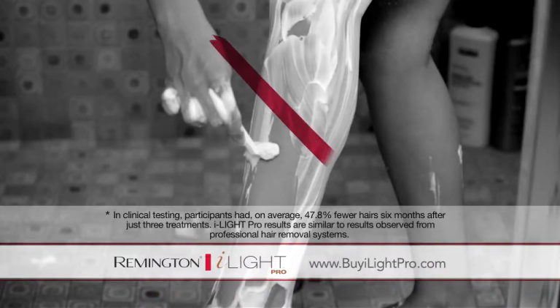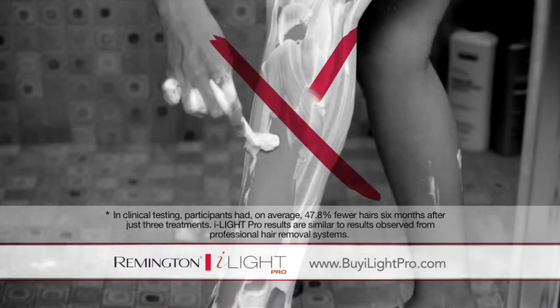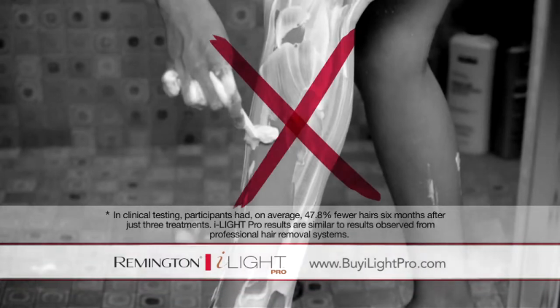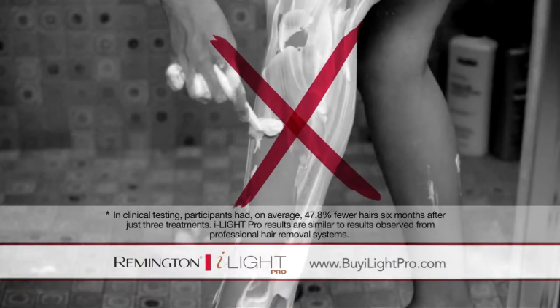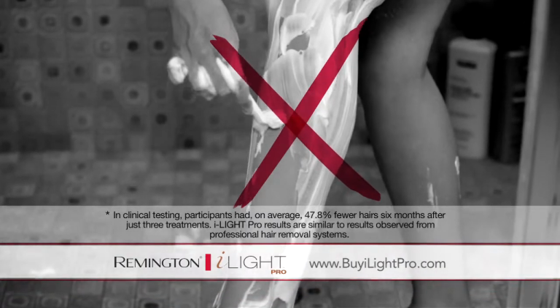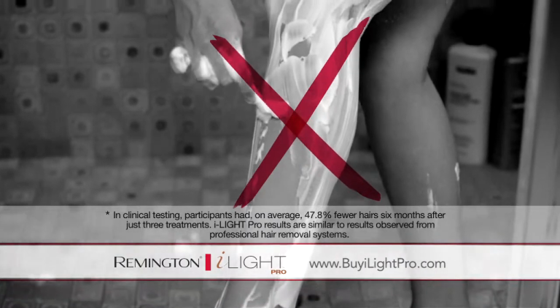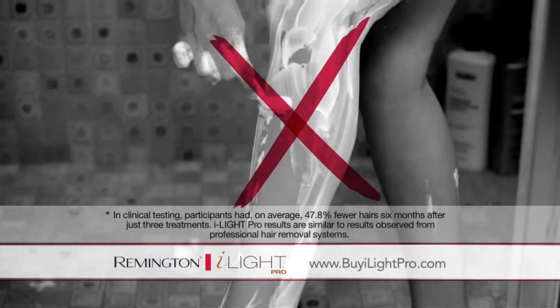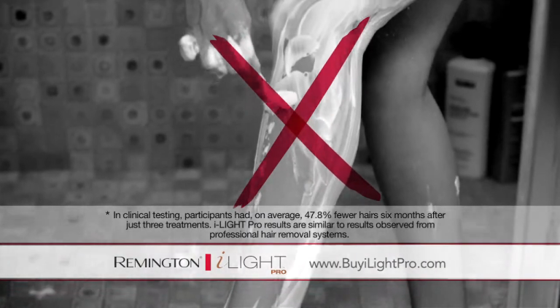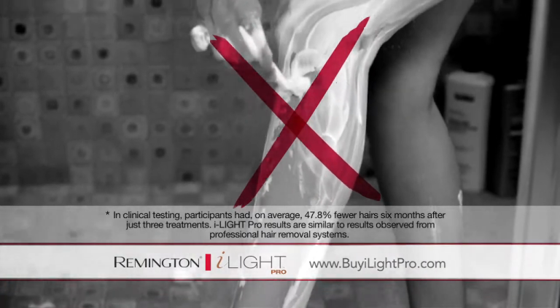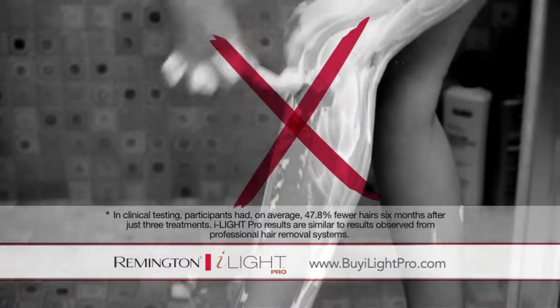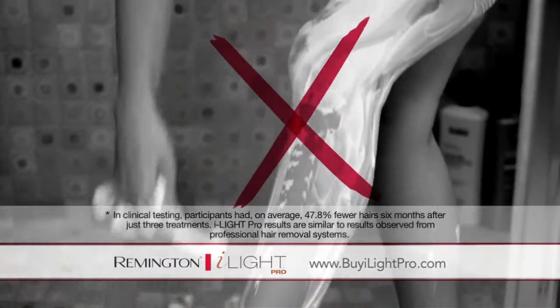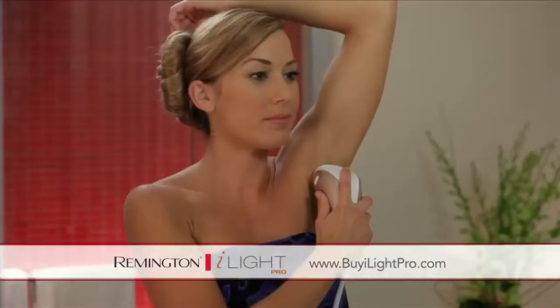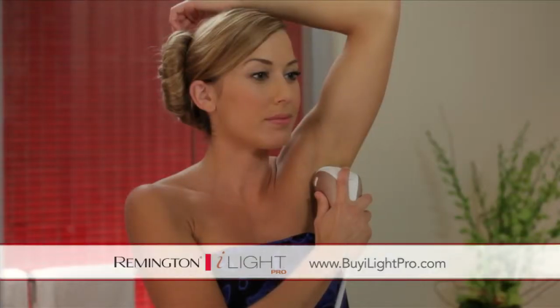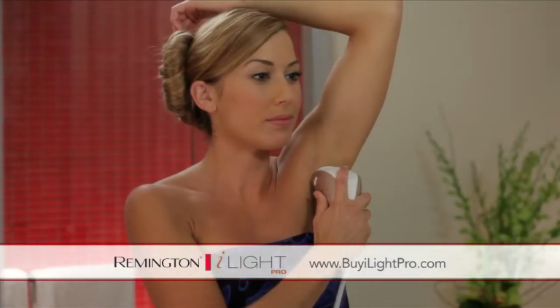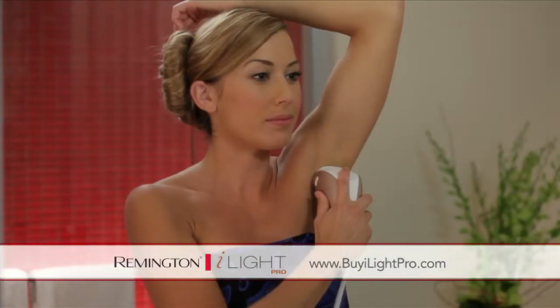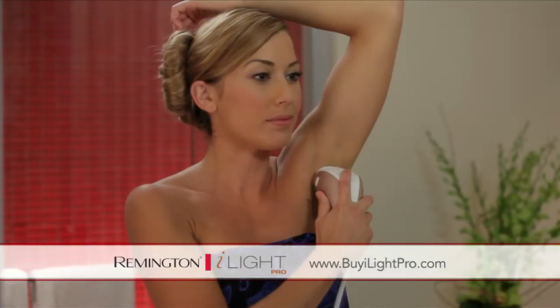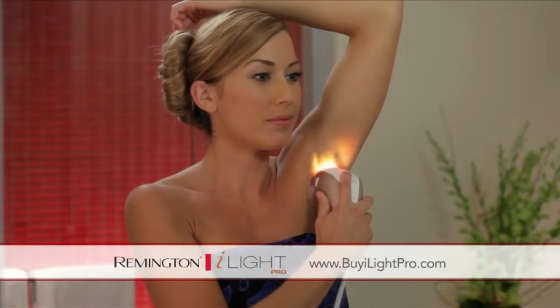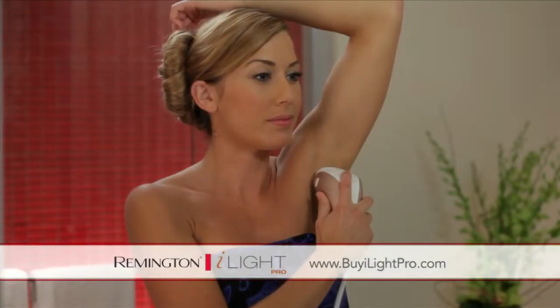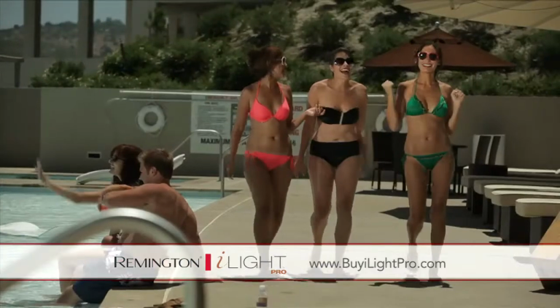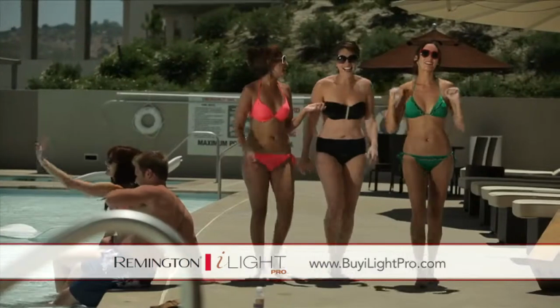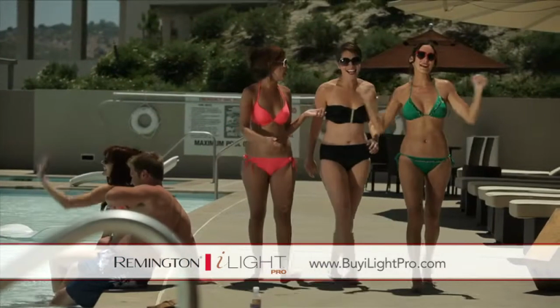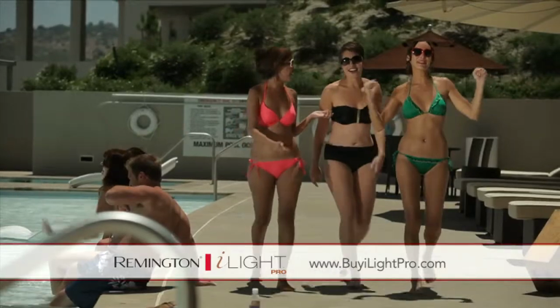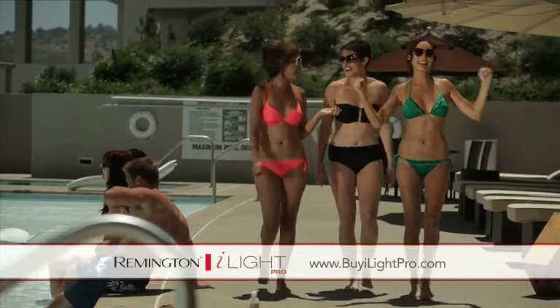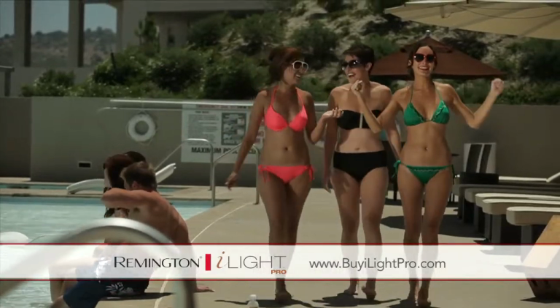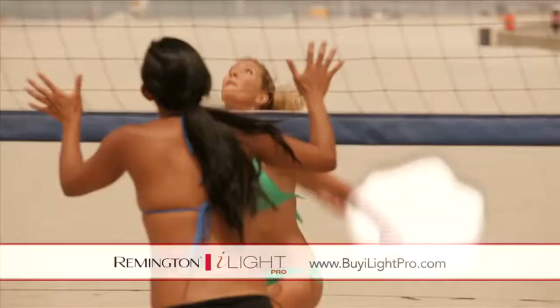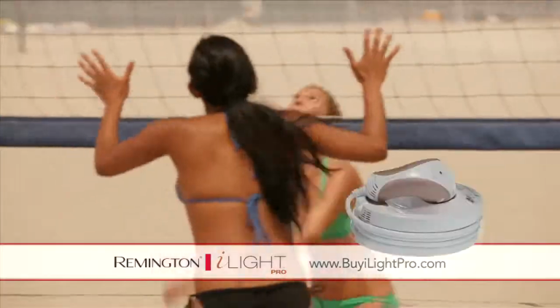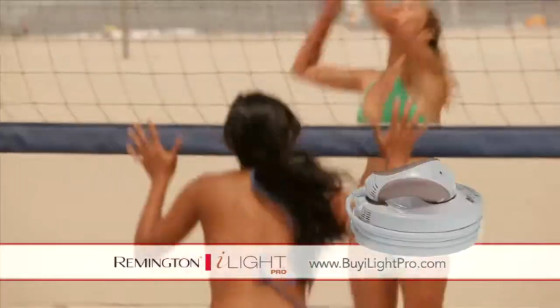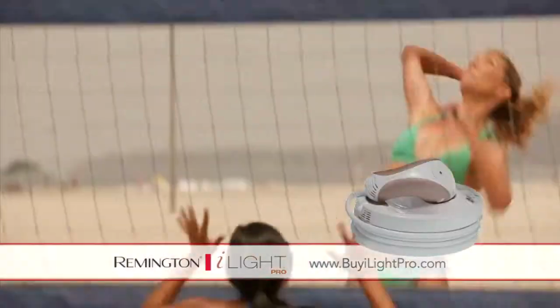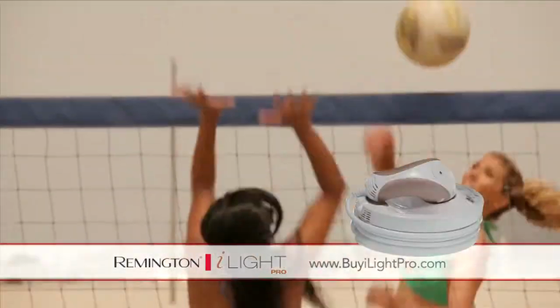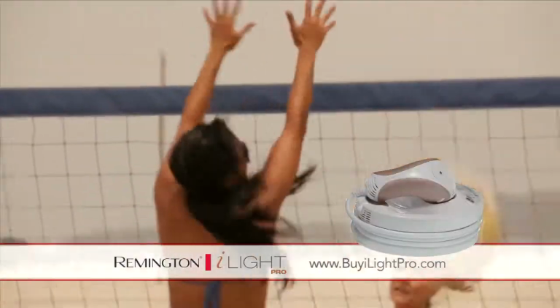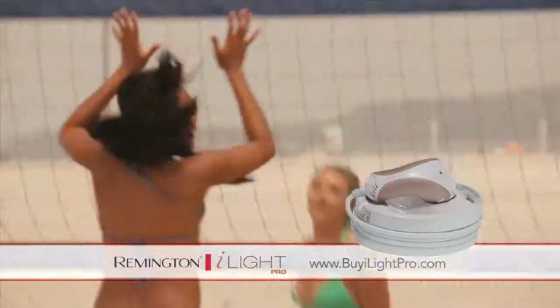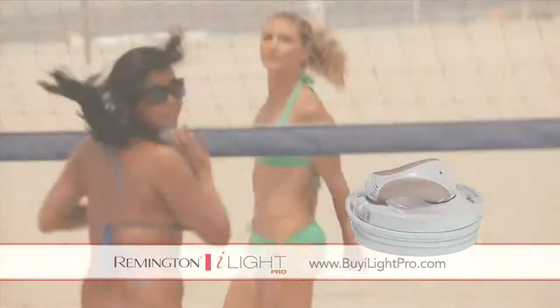Skin that lasts an astonishing six months. Say goodbye to daily shaving and live your life with freedom, spontaneity, and confidence with the Remington iLight Pro.